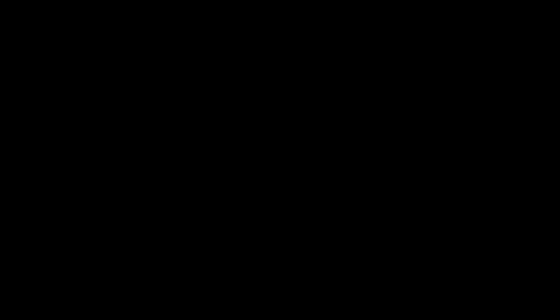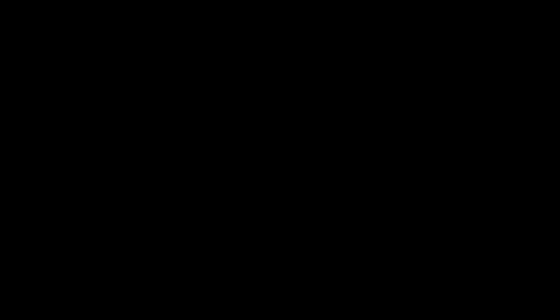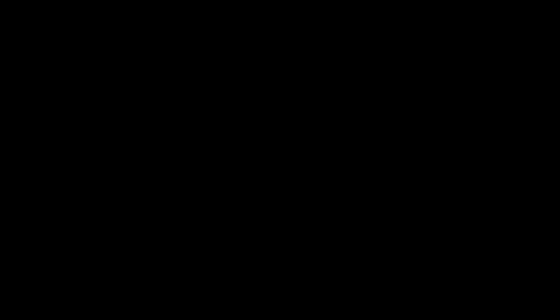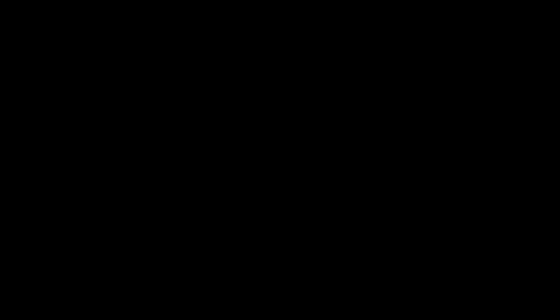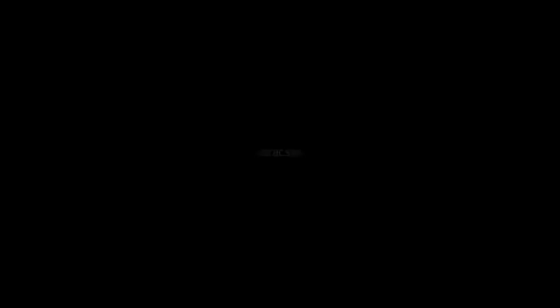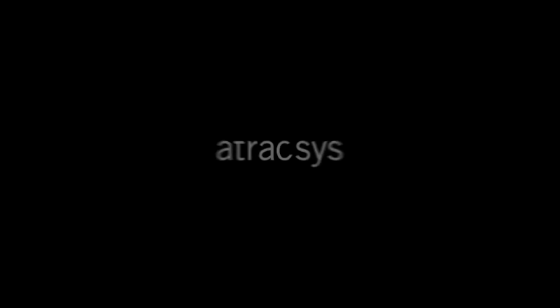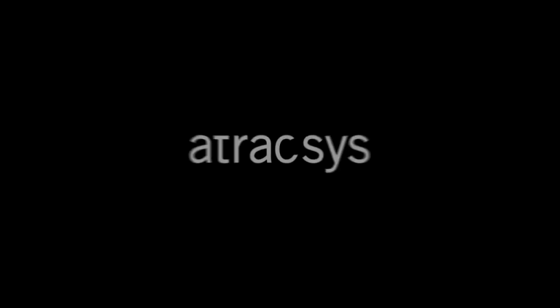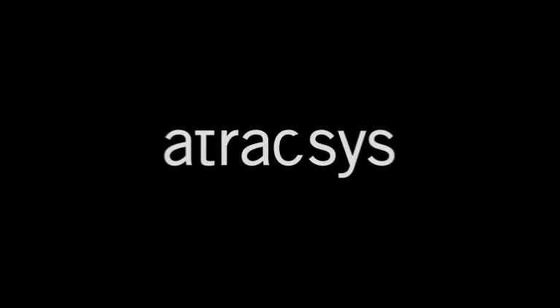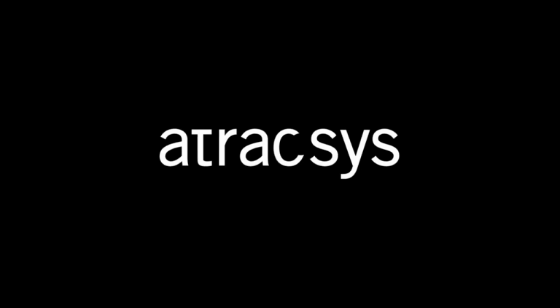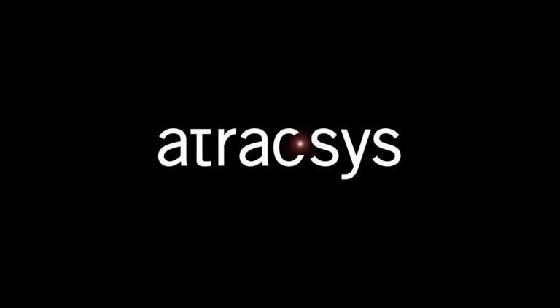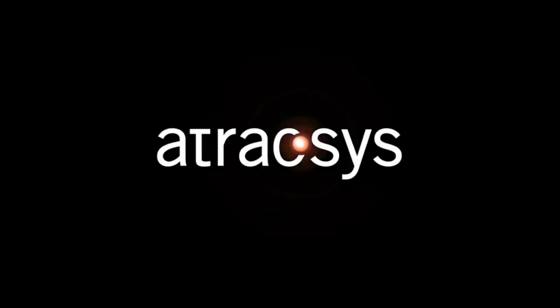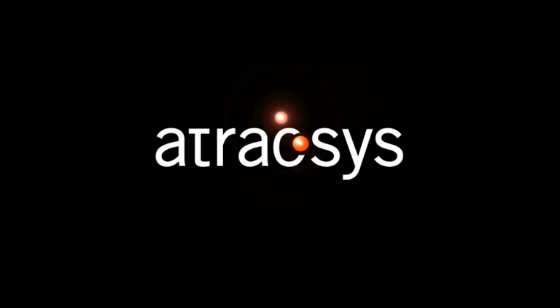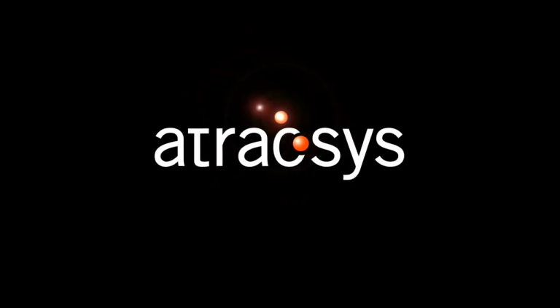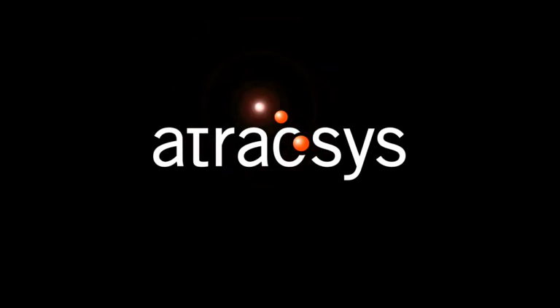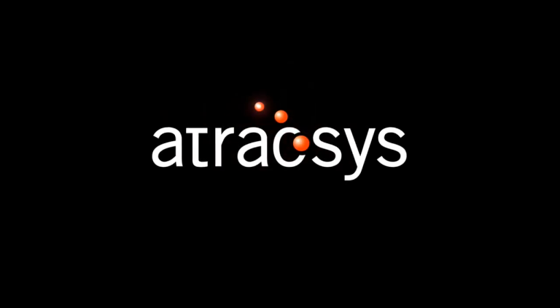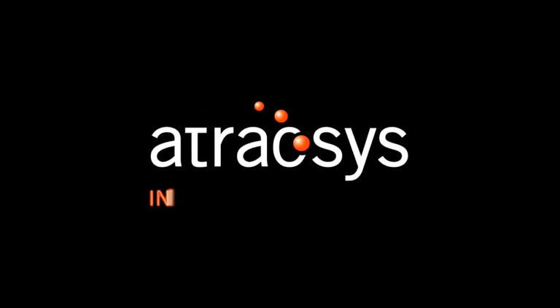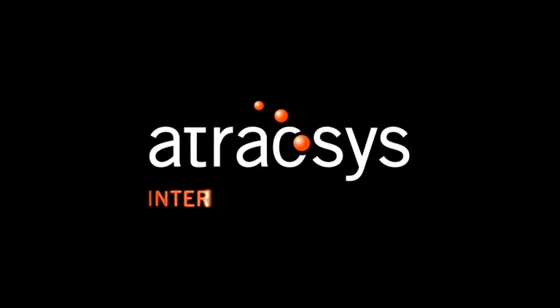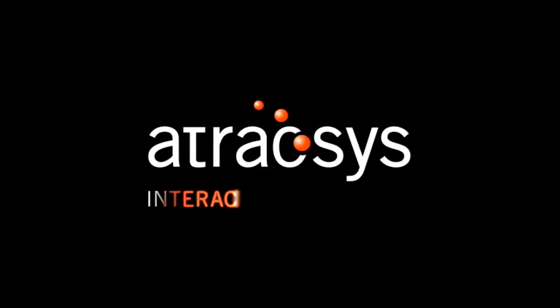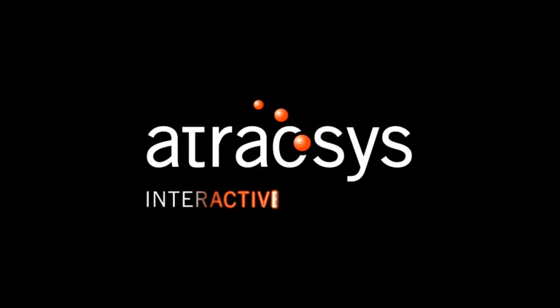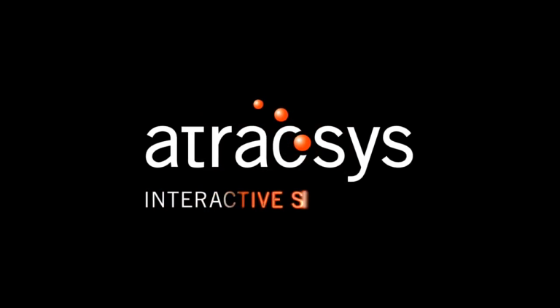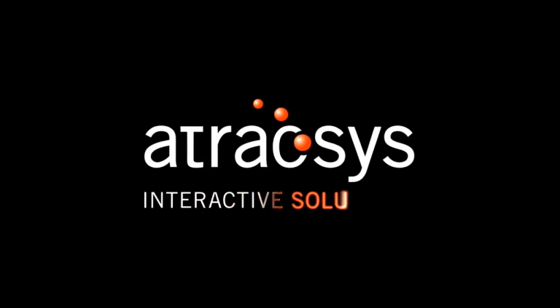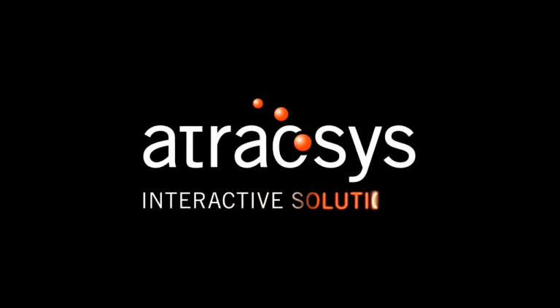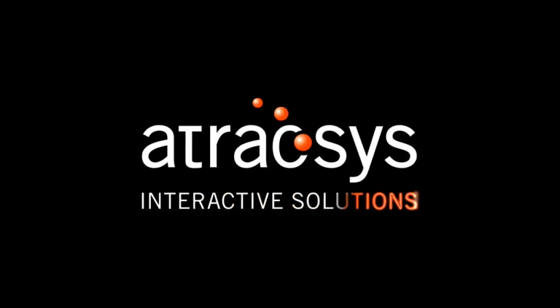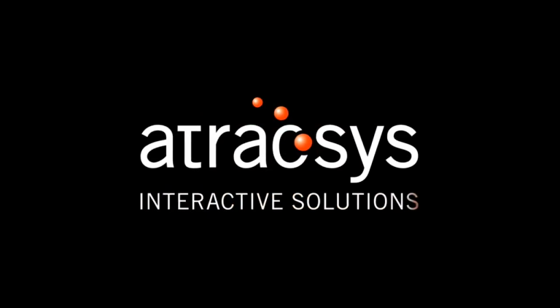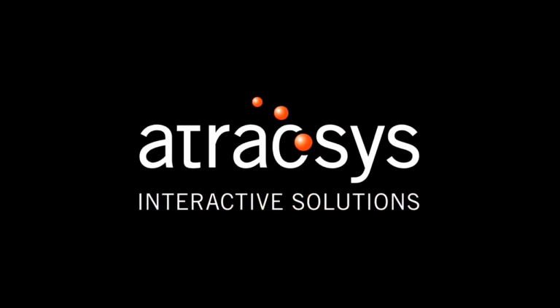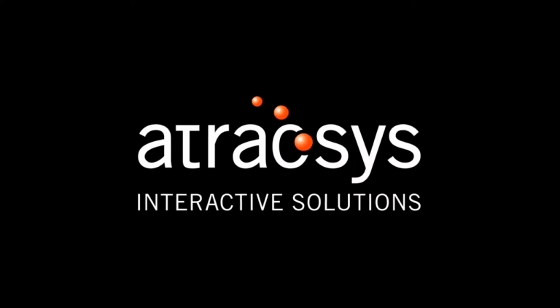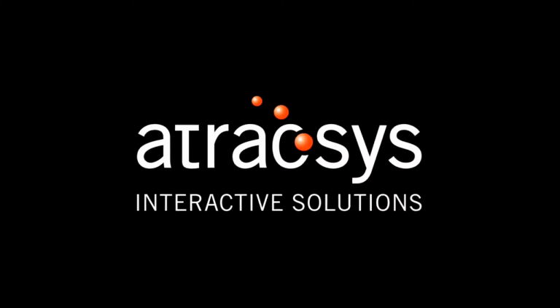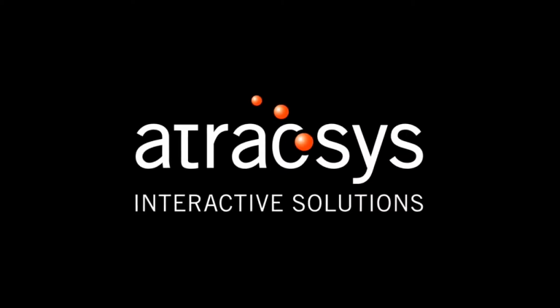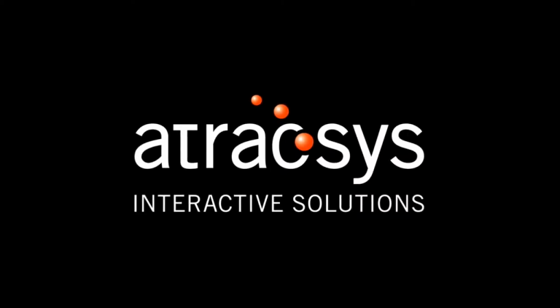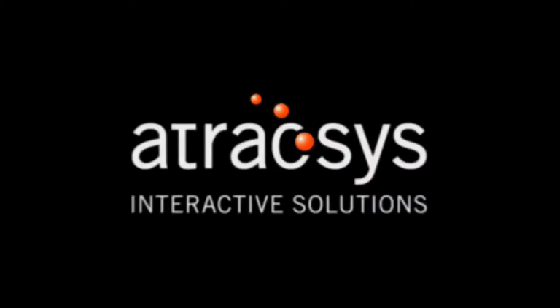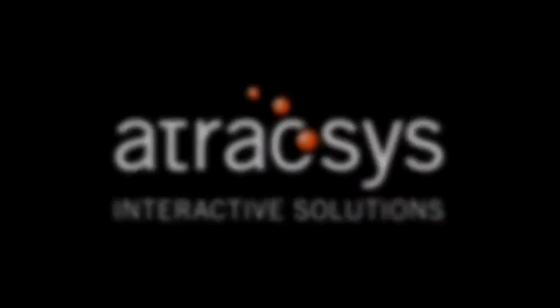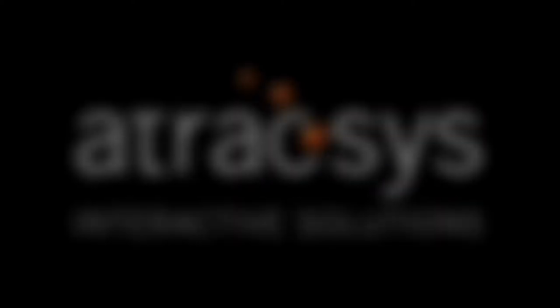This episode is brought to you by Atraxis, market leader in sales, communication and working process improvement through natural user interfaces.